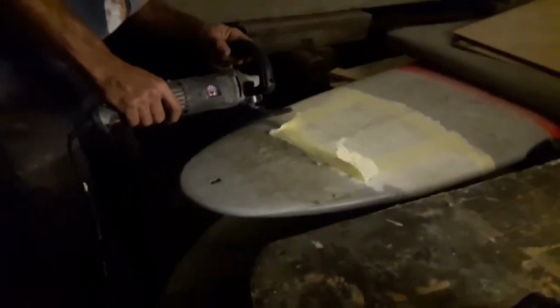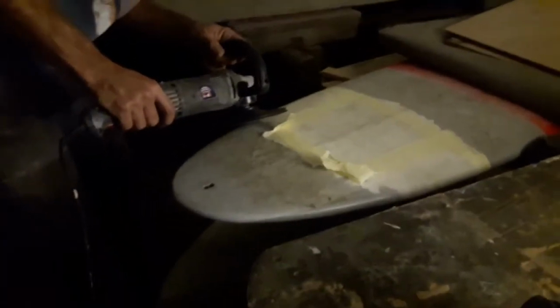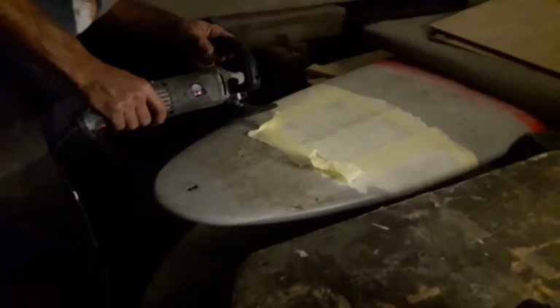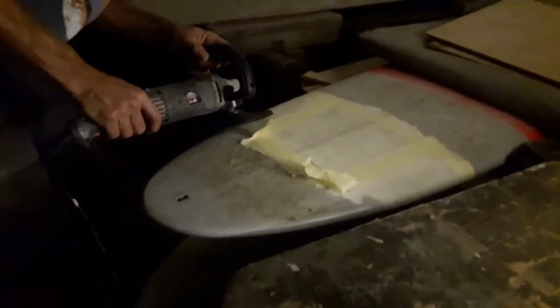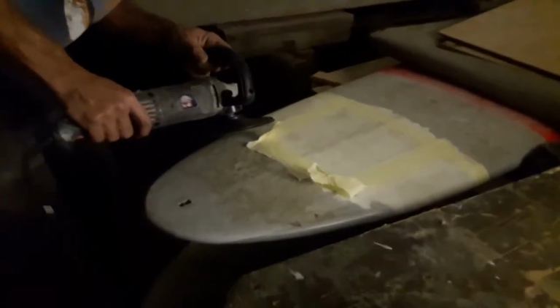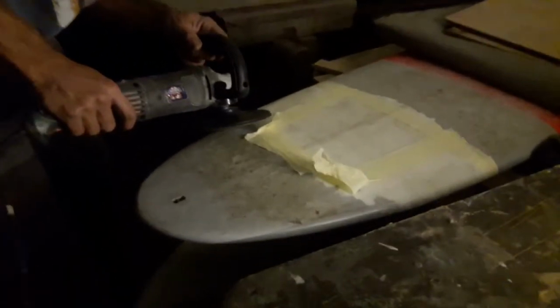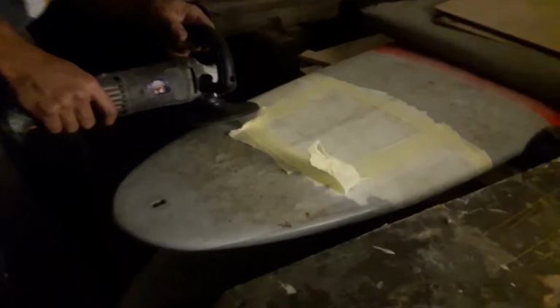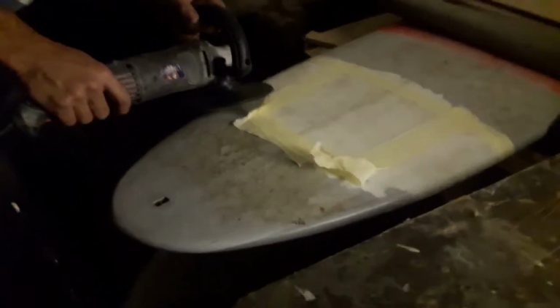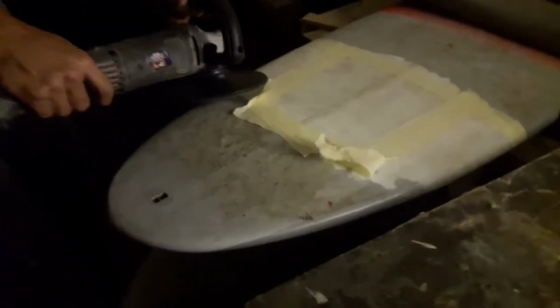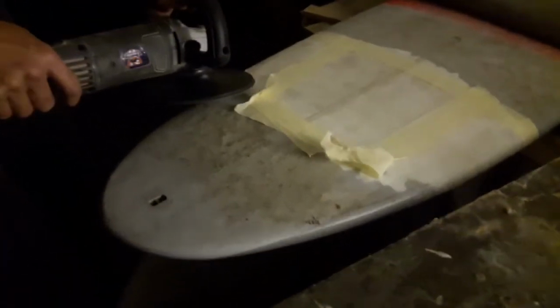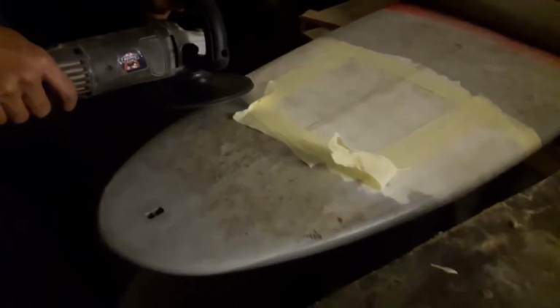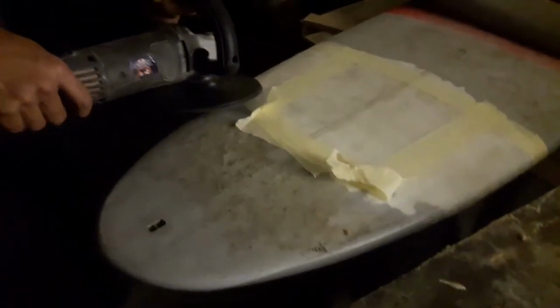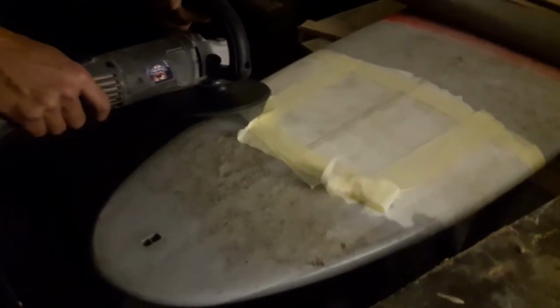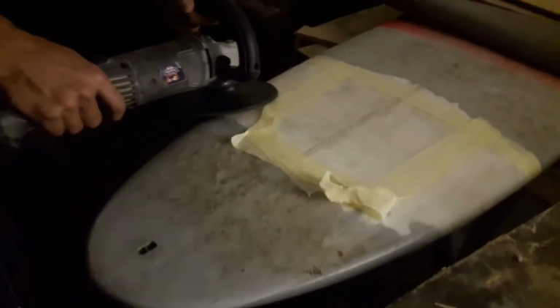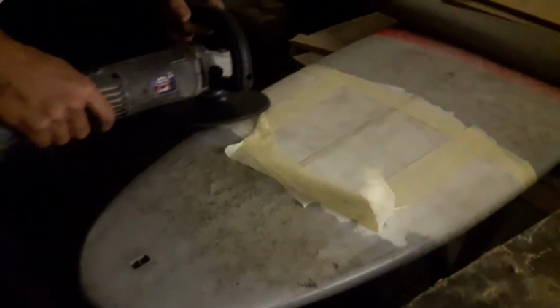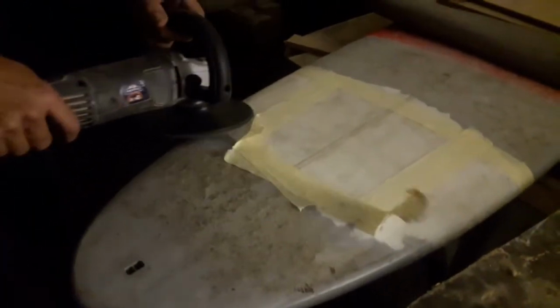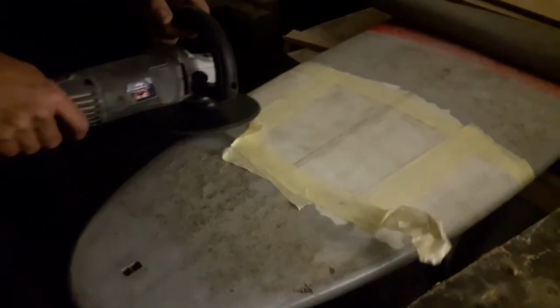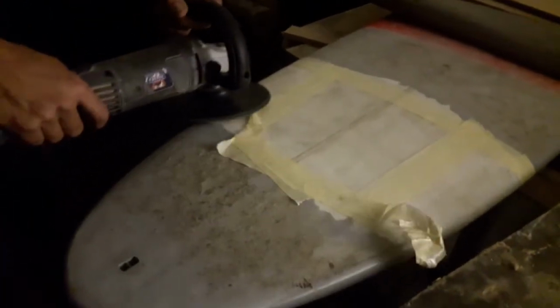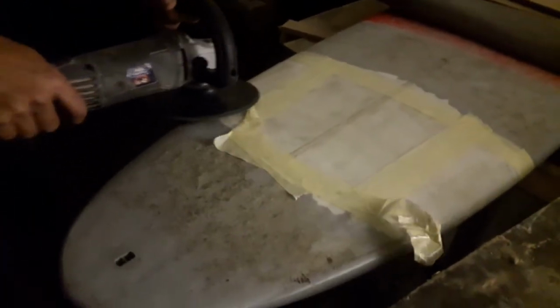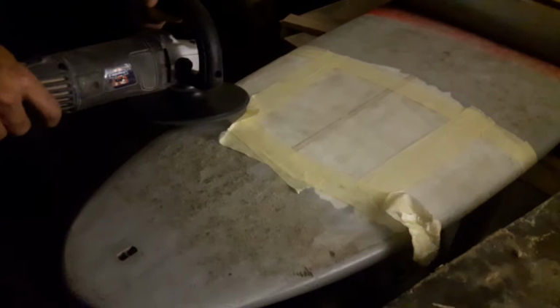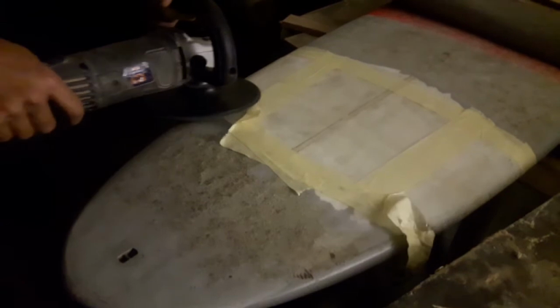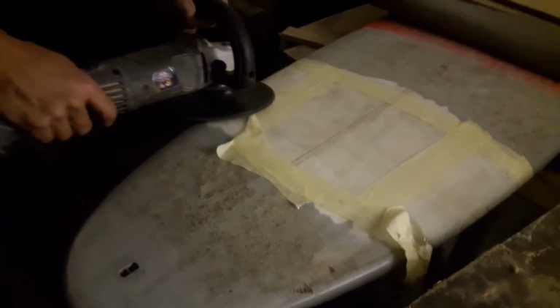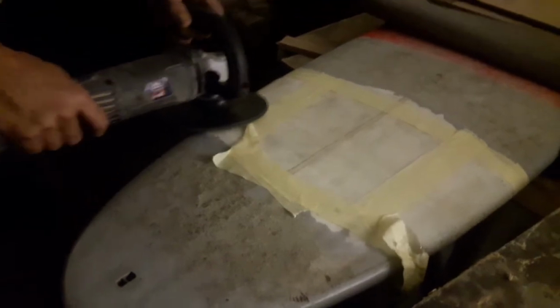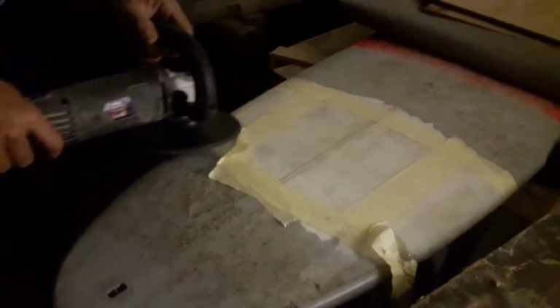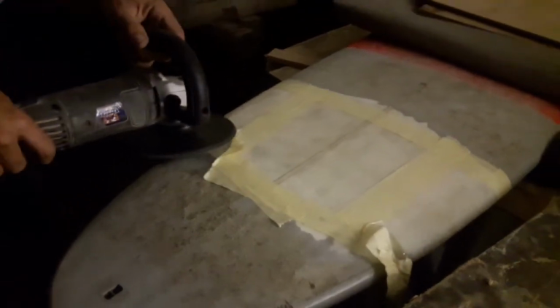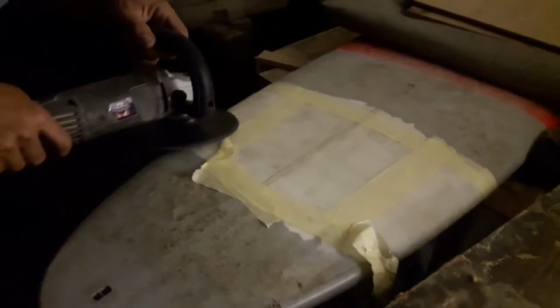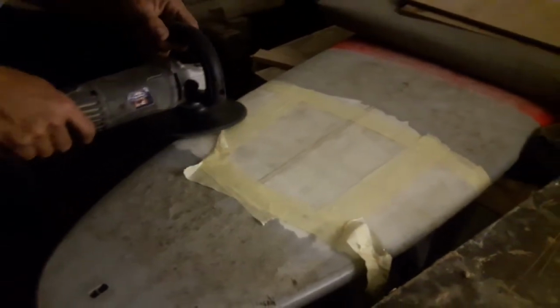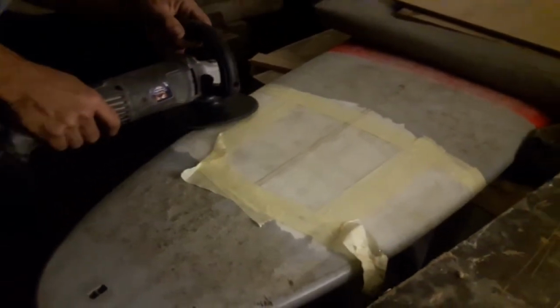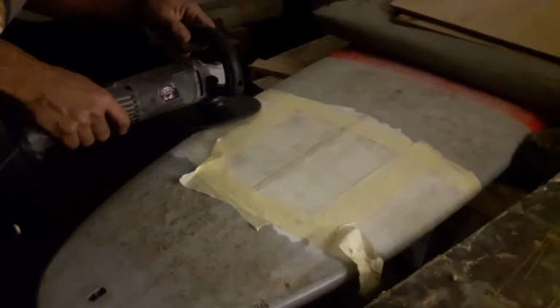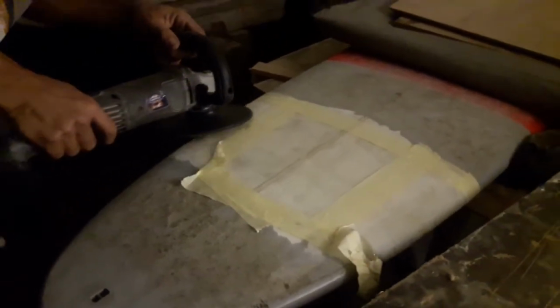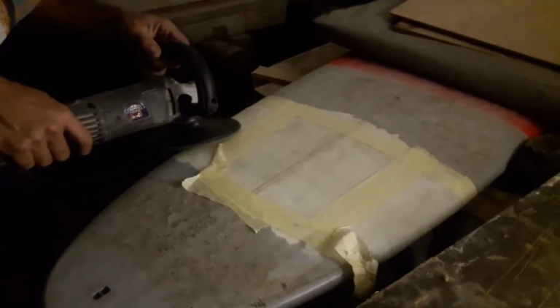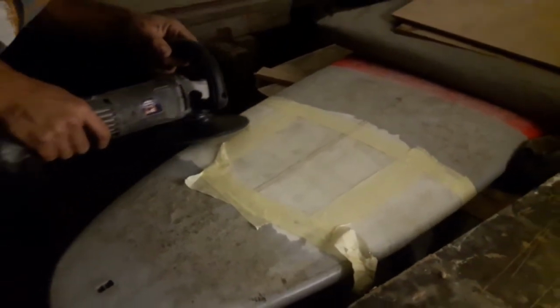A very important job to be done — the surfboard the maker snapped has to be fixed up.